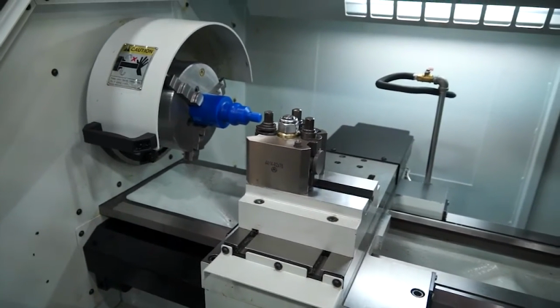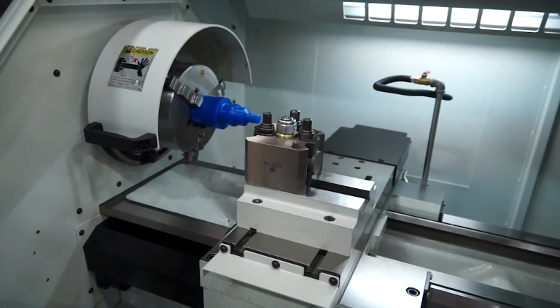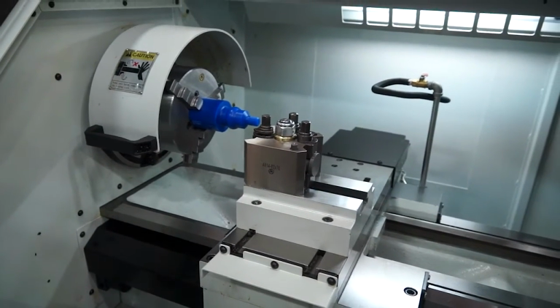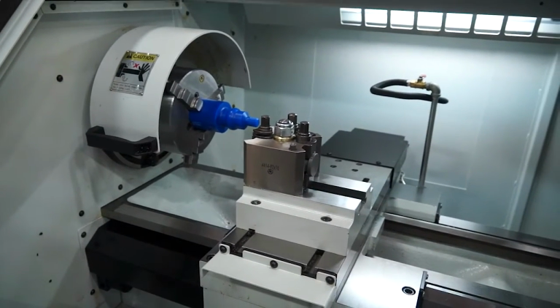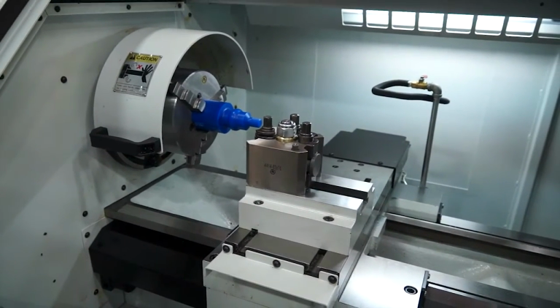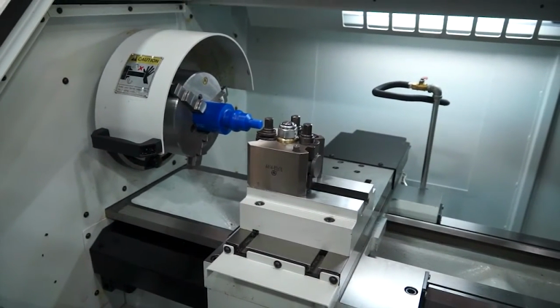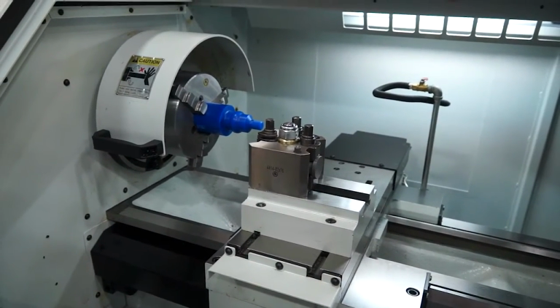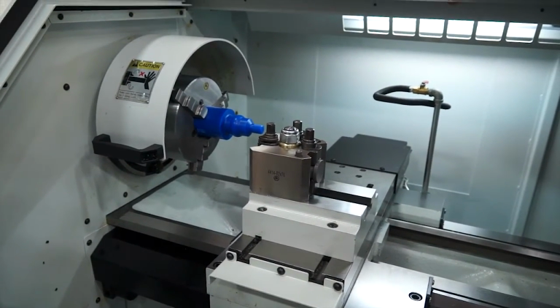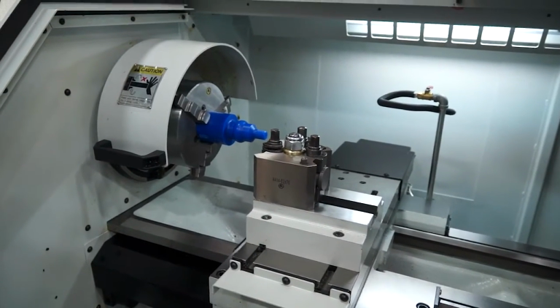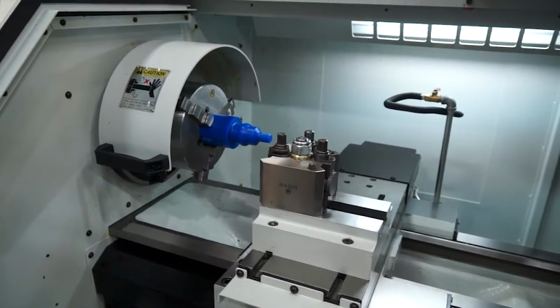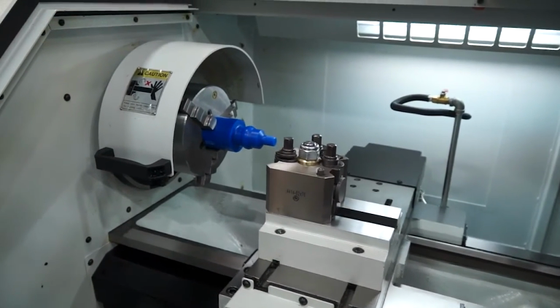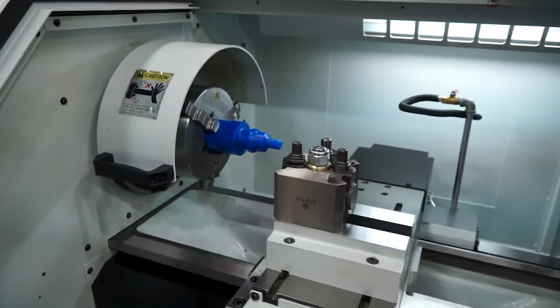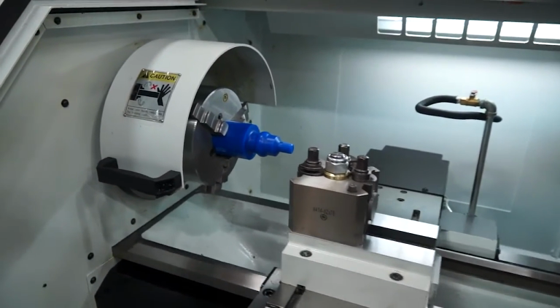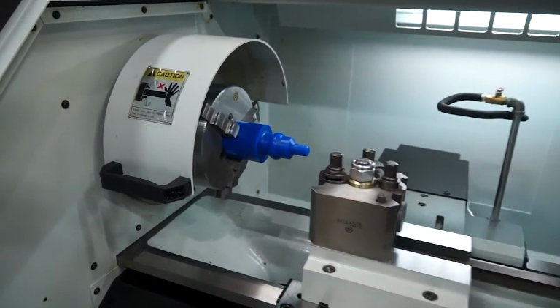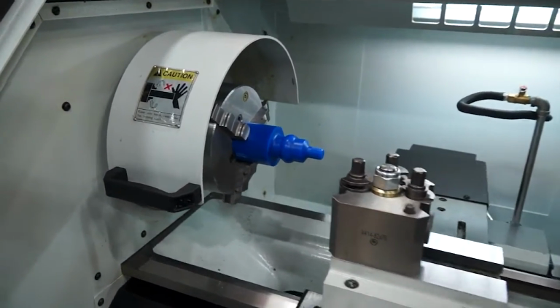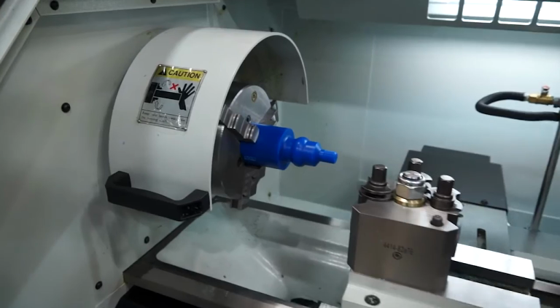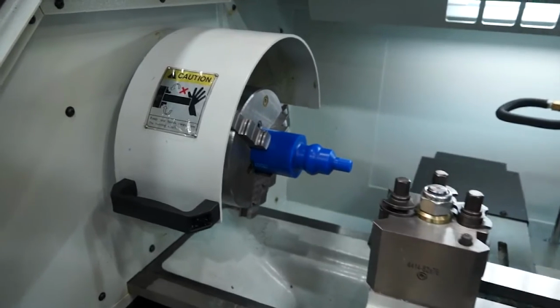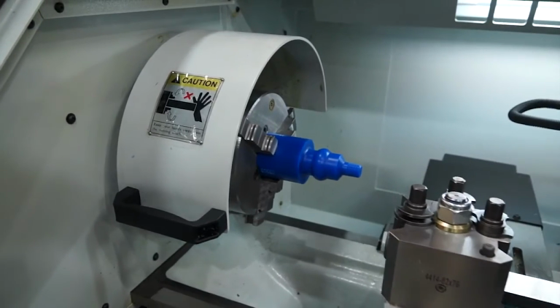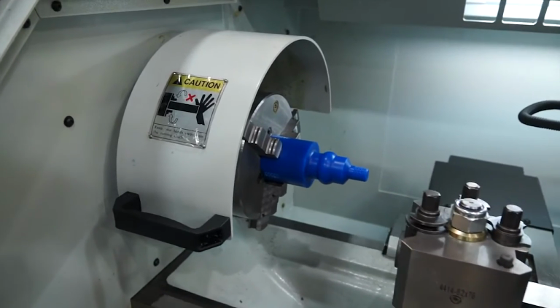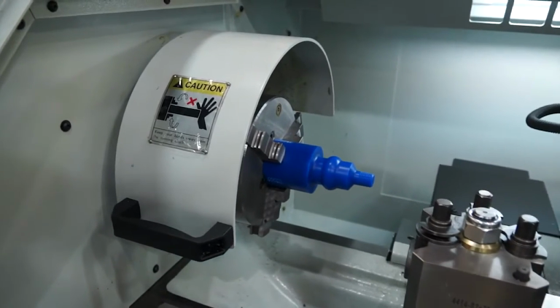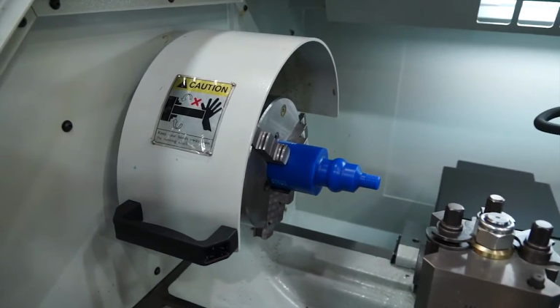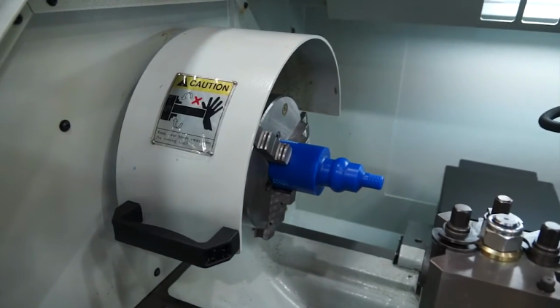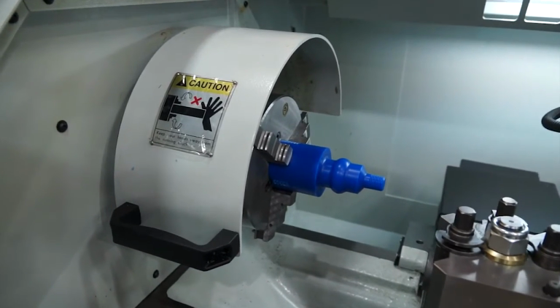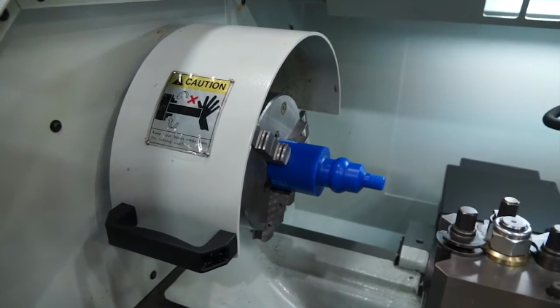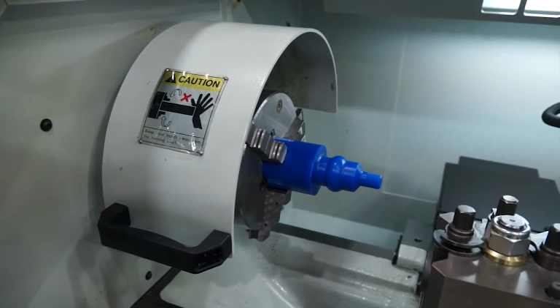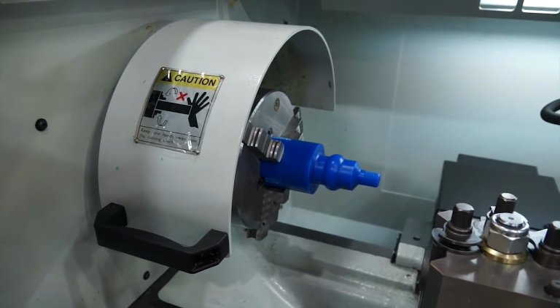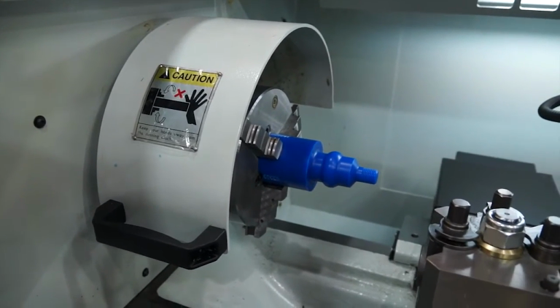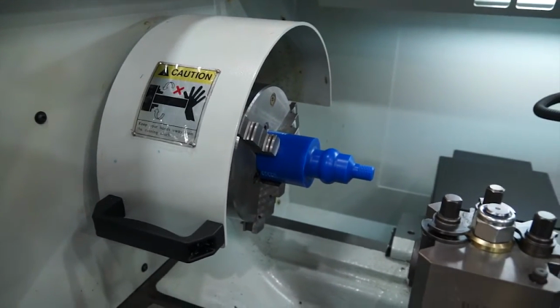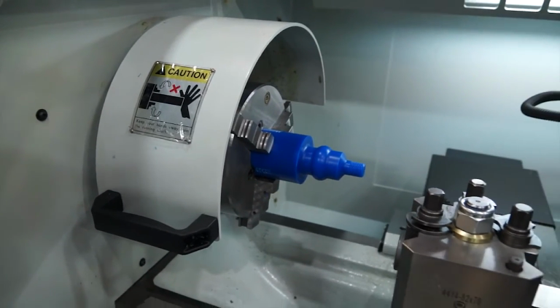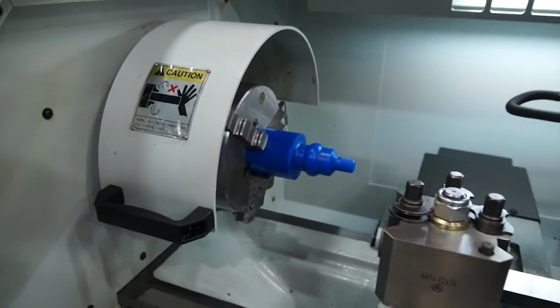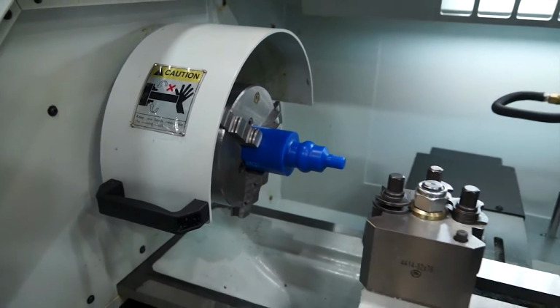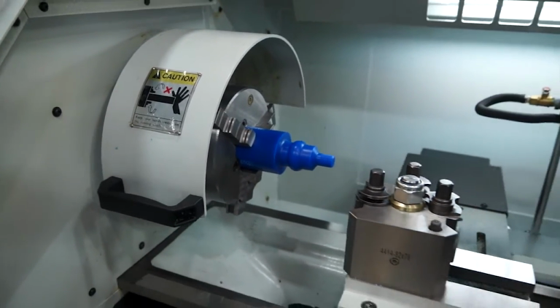This machine has quite a beefy spindle — seven and a half horsepower — and it's also got a swing of 400 millimetres.